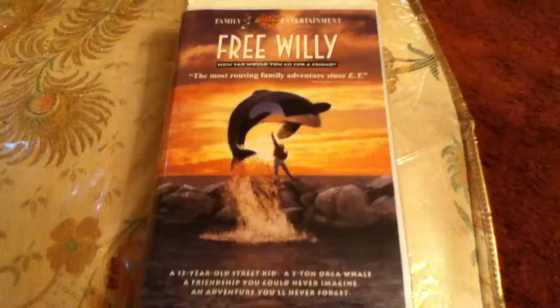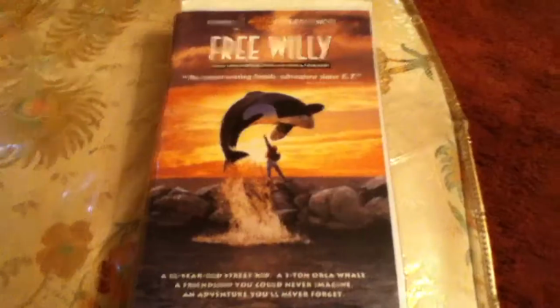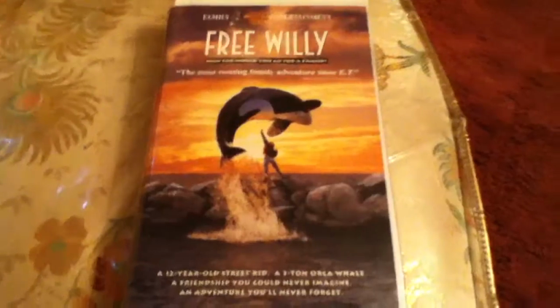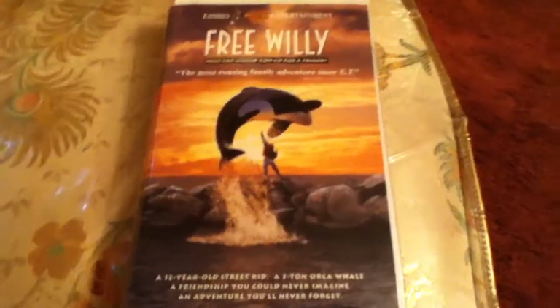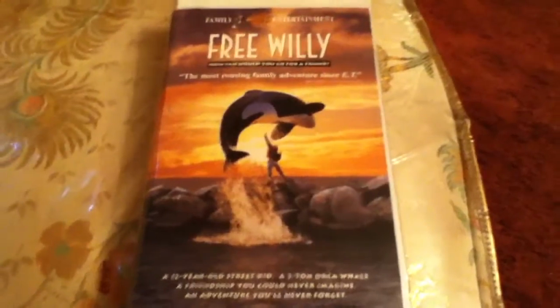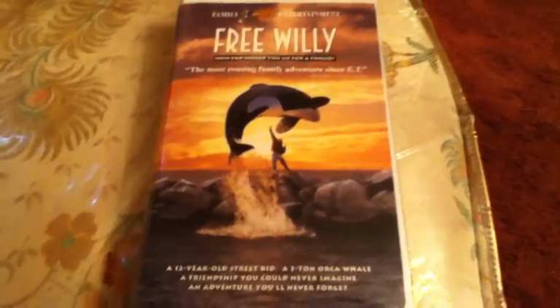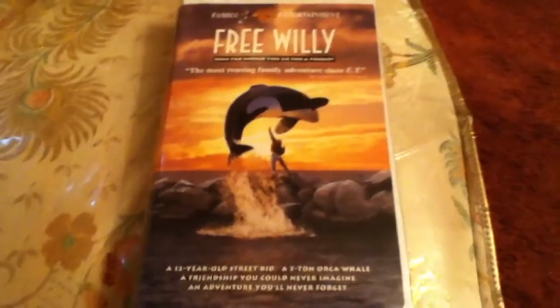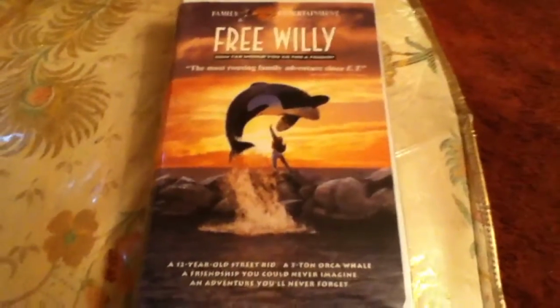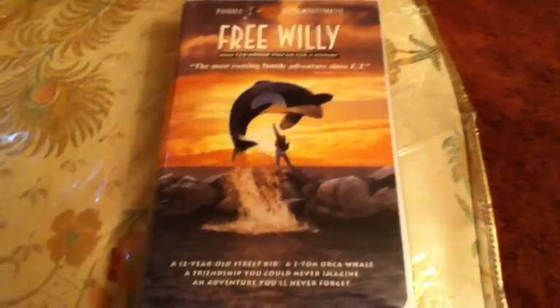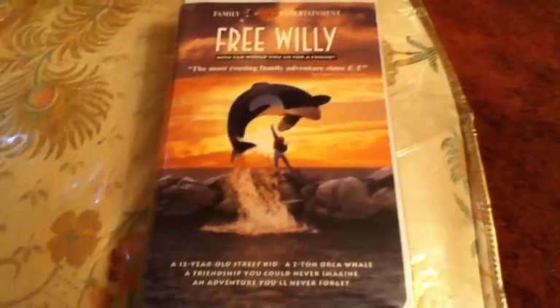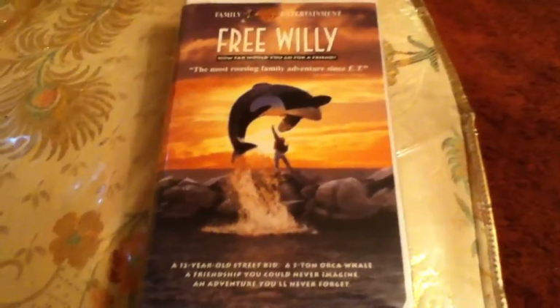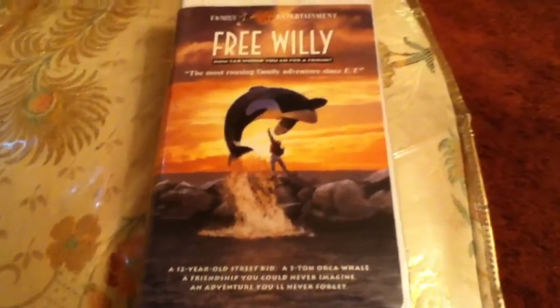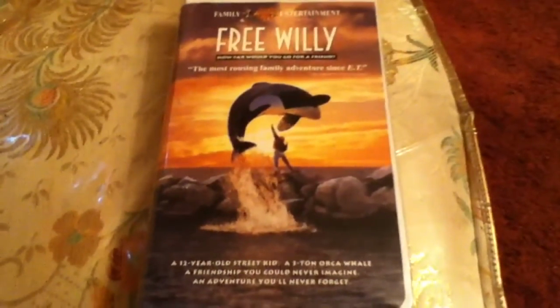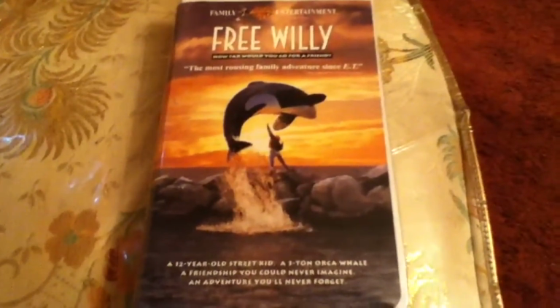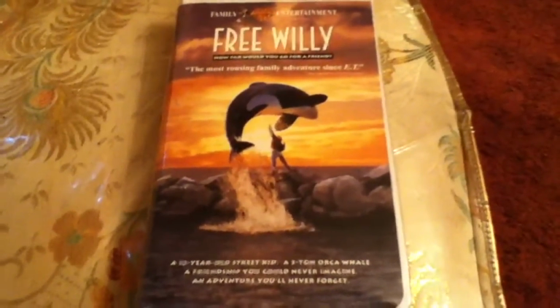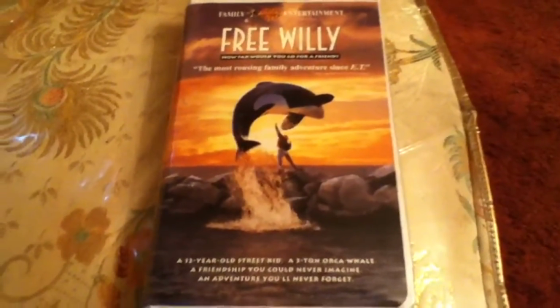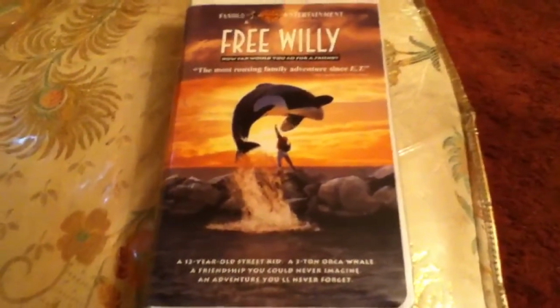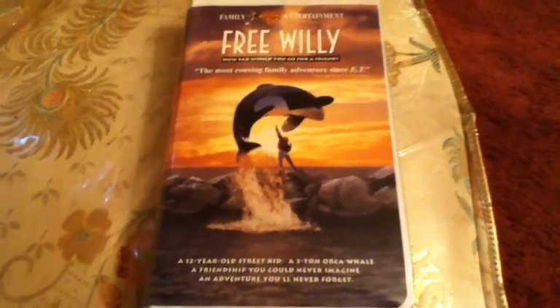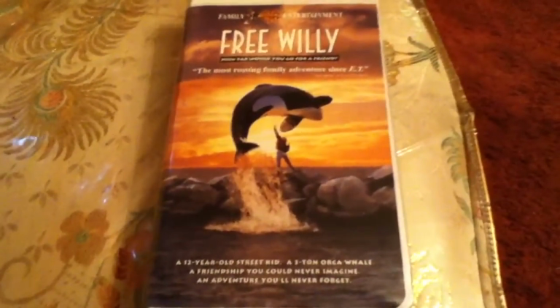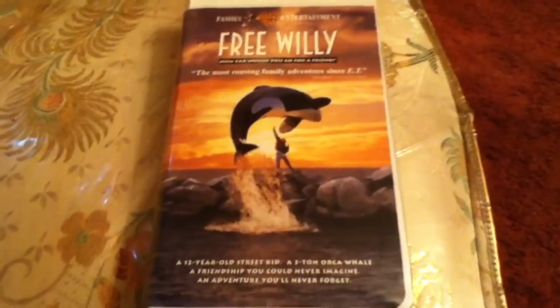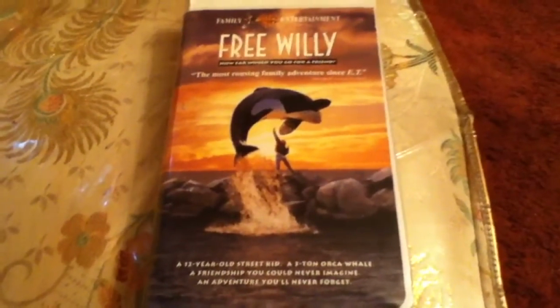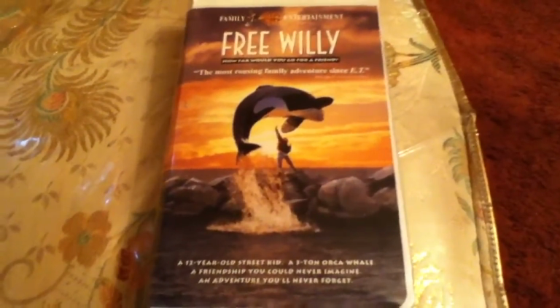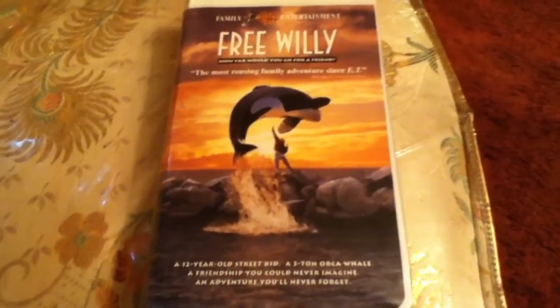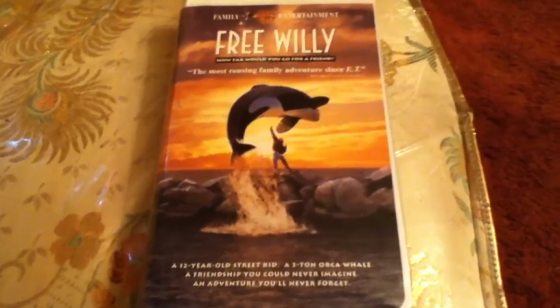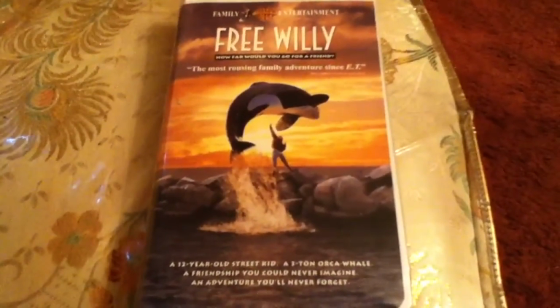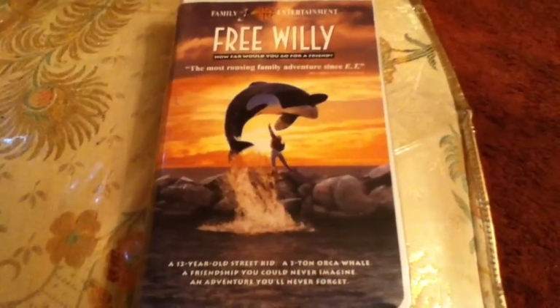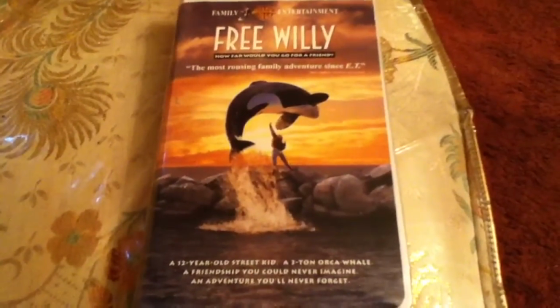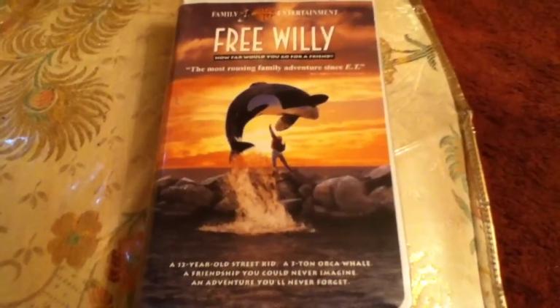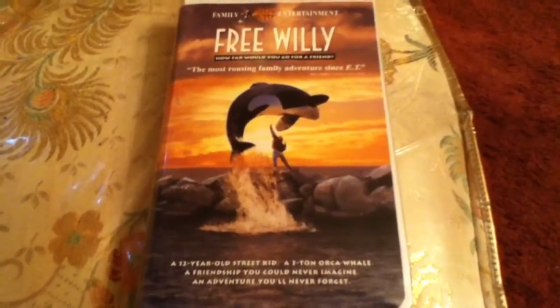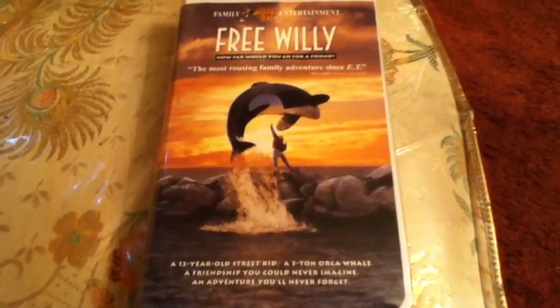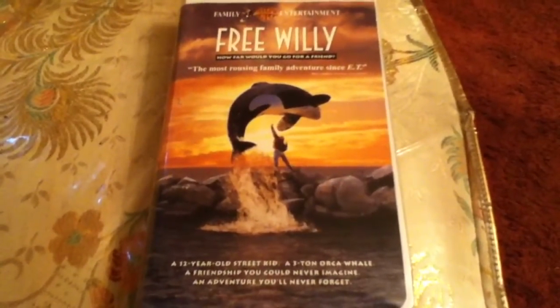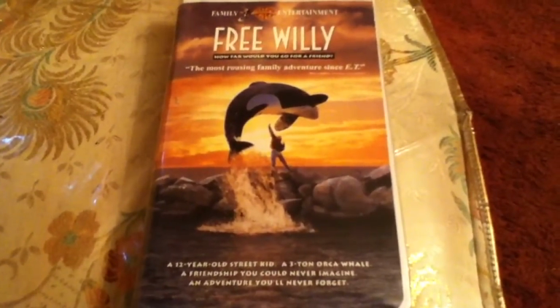This is me, ADK Iceman. Today I will be making an unboxing of the Free Willy VHS Tape.